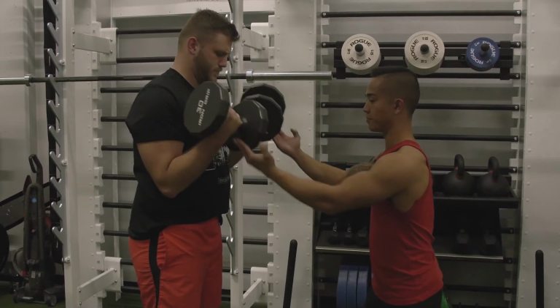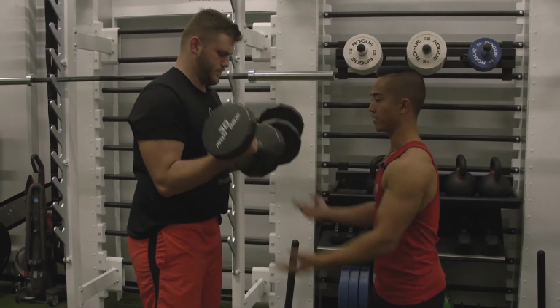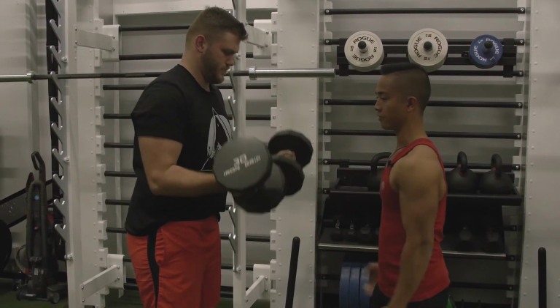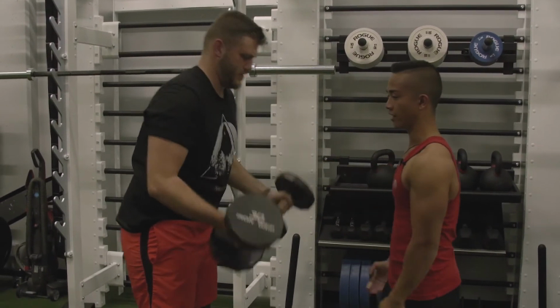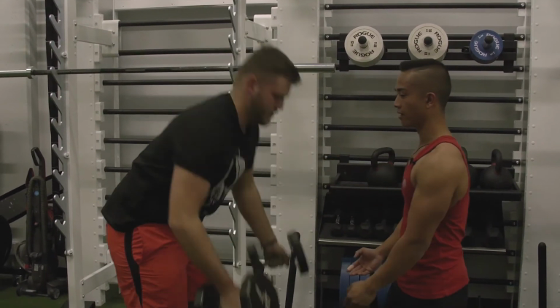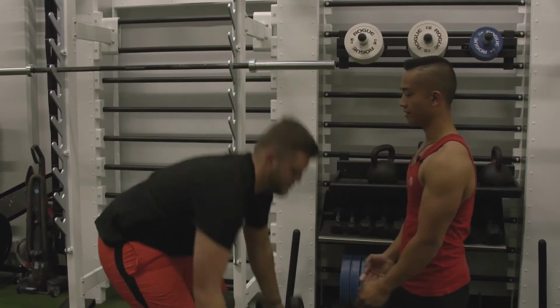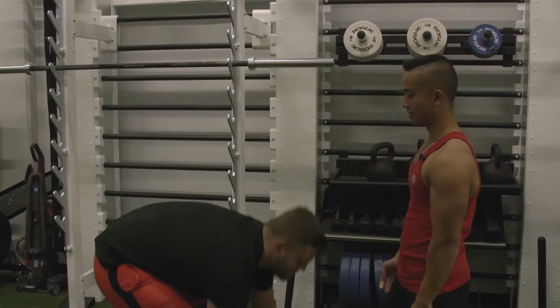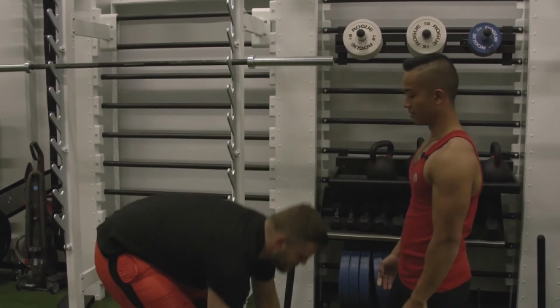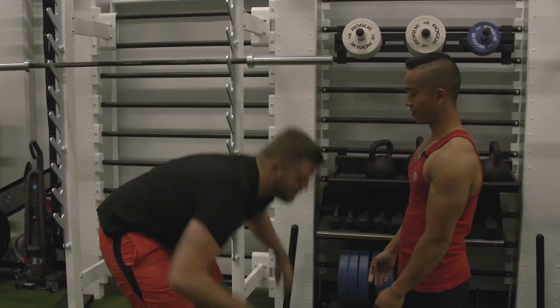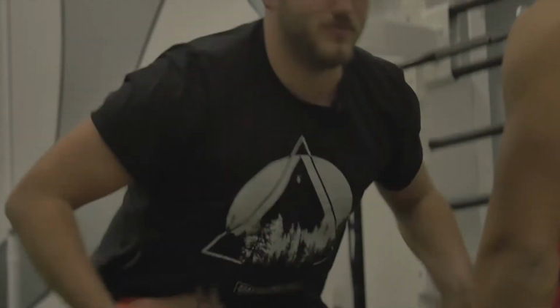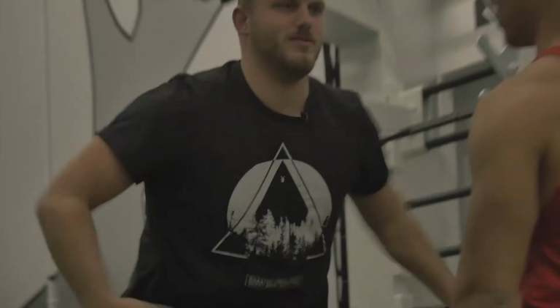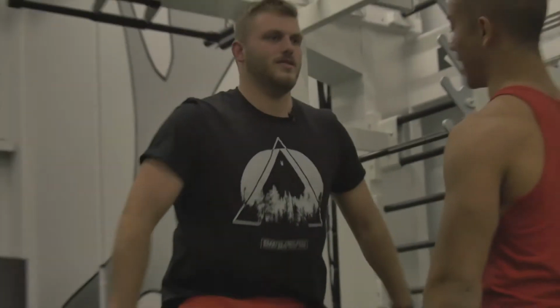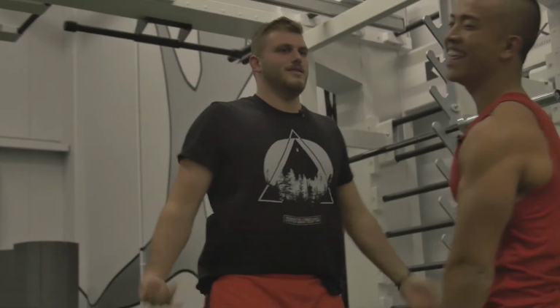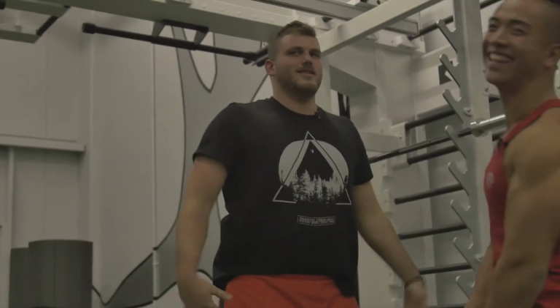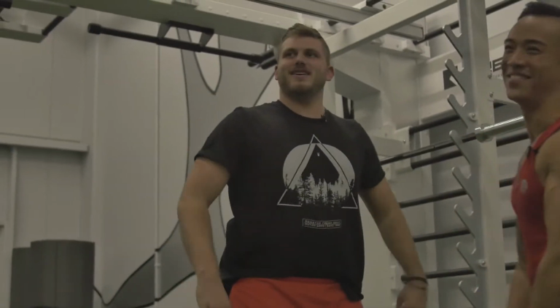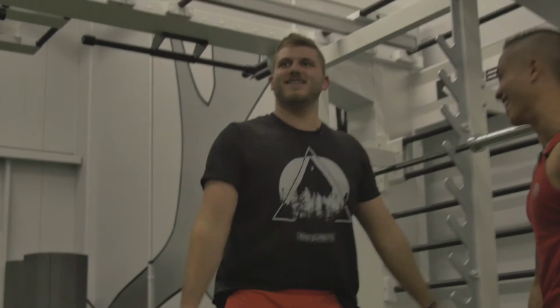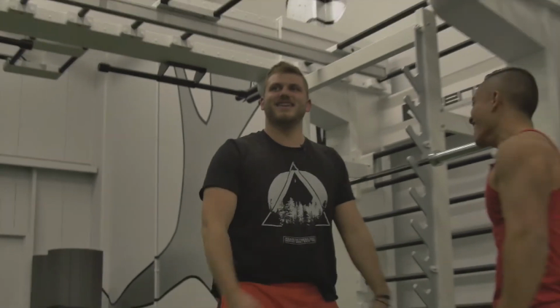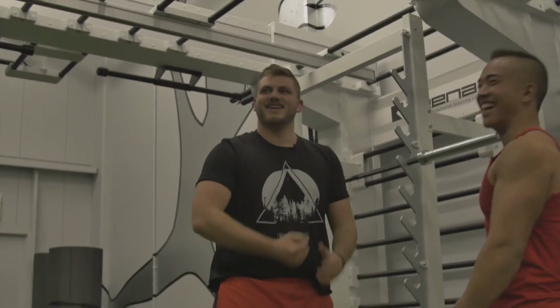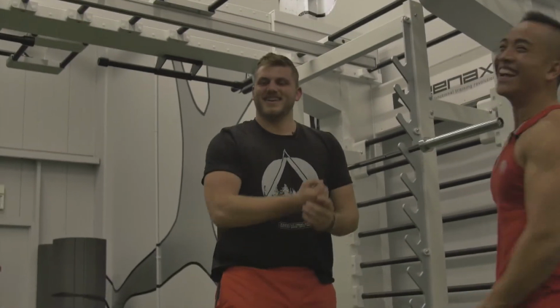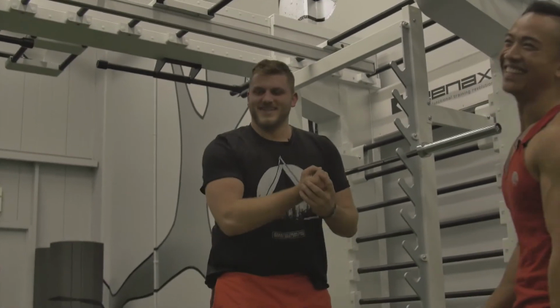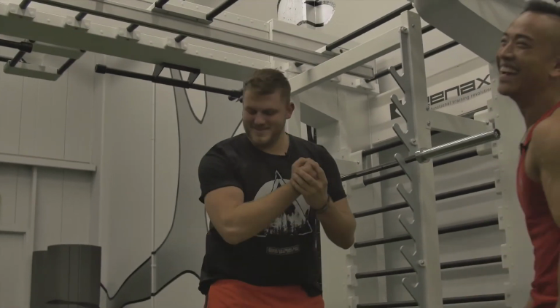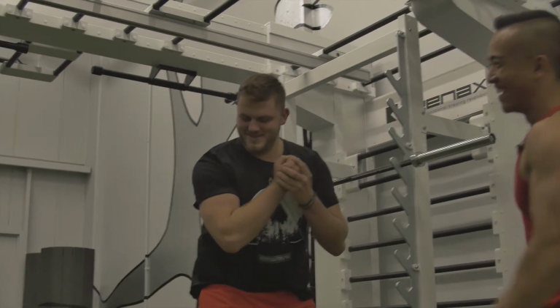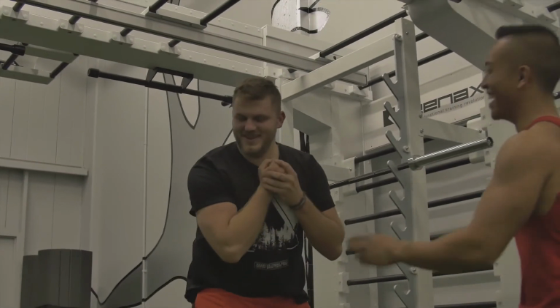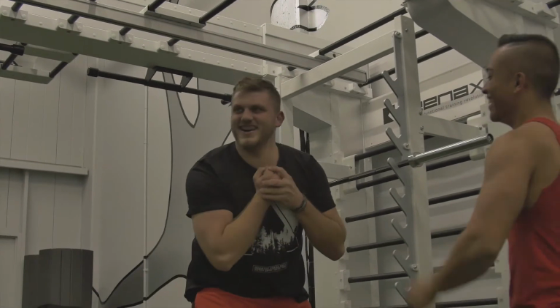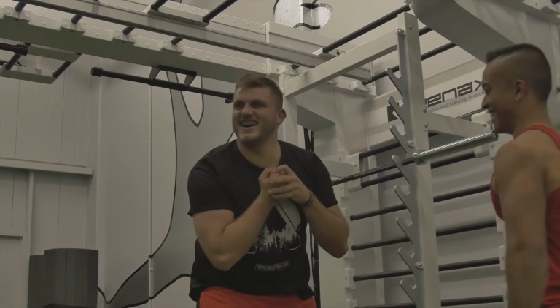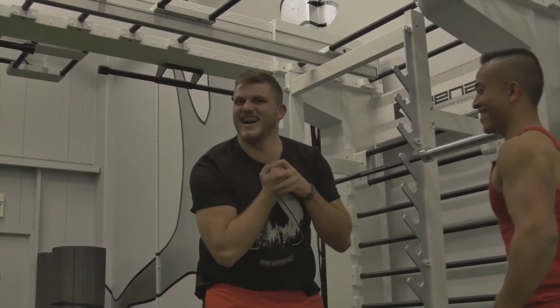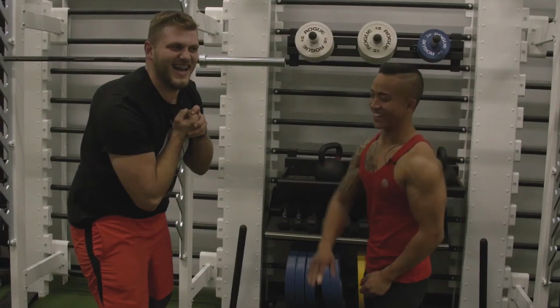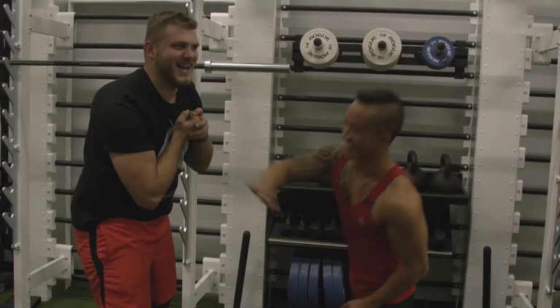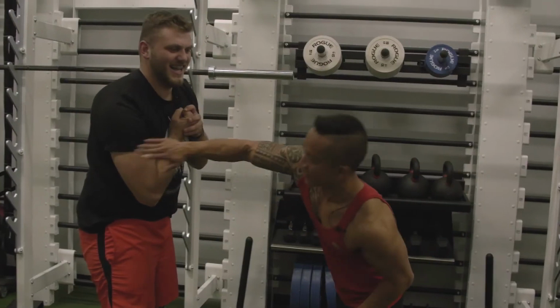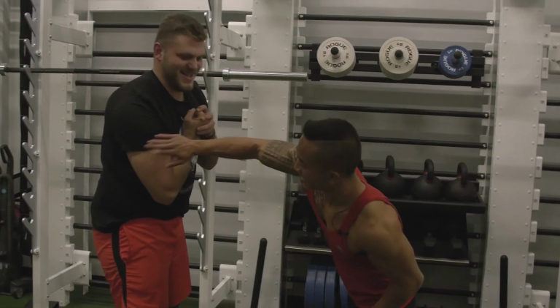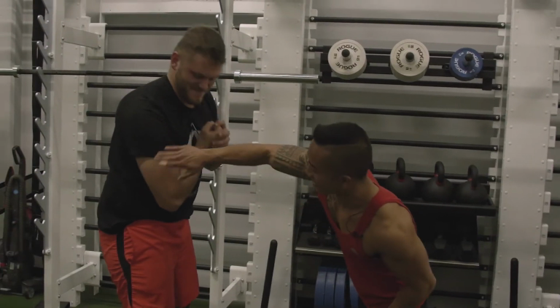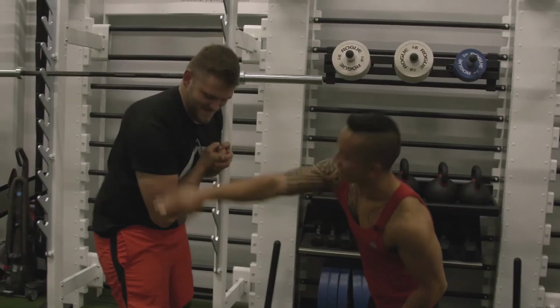Just pump these out till failure. There you go, get that flex out, there you go.